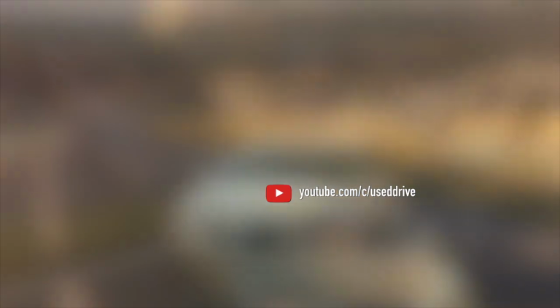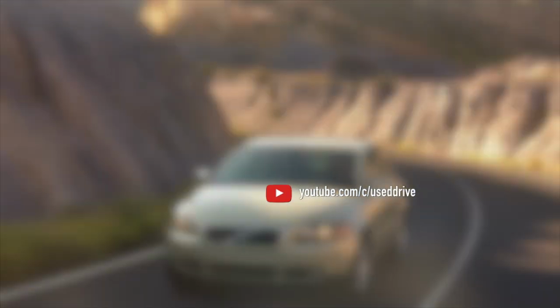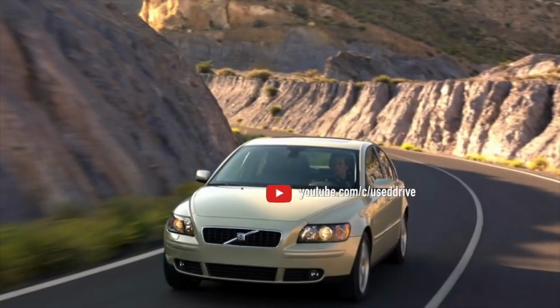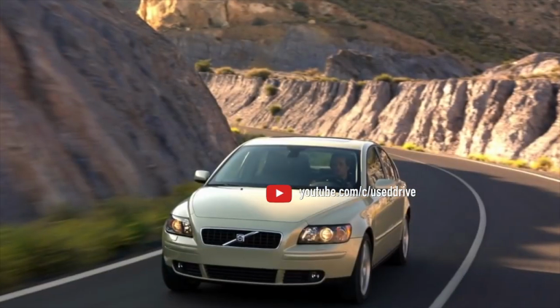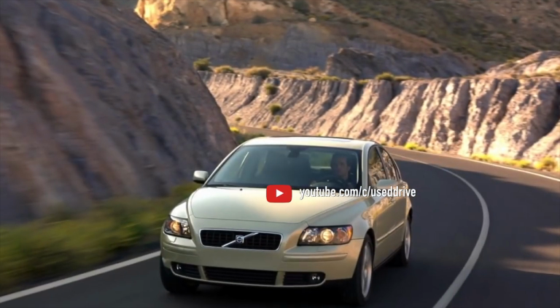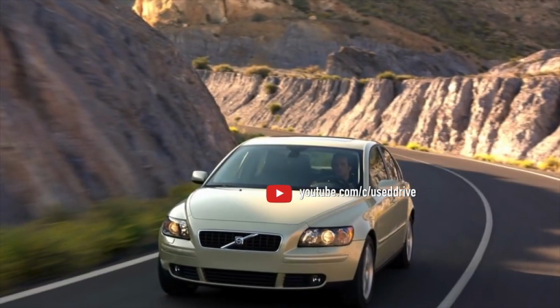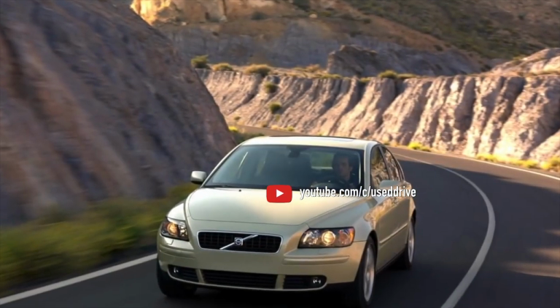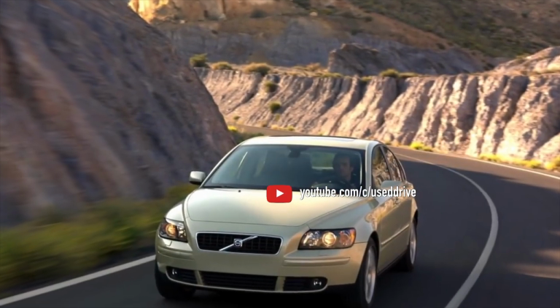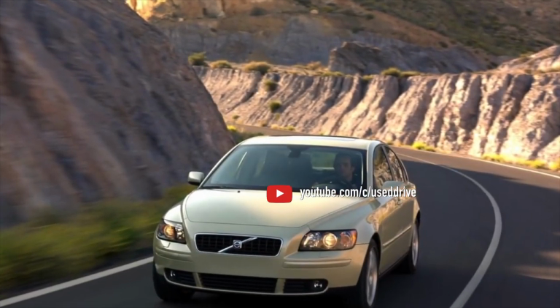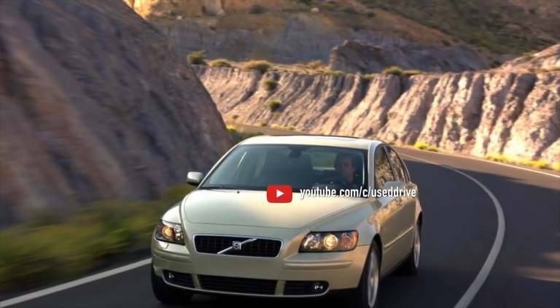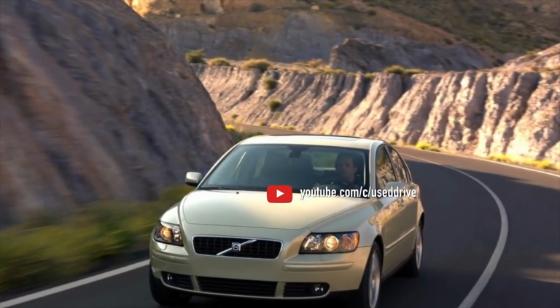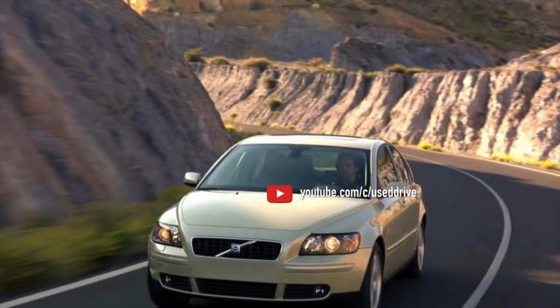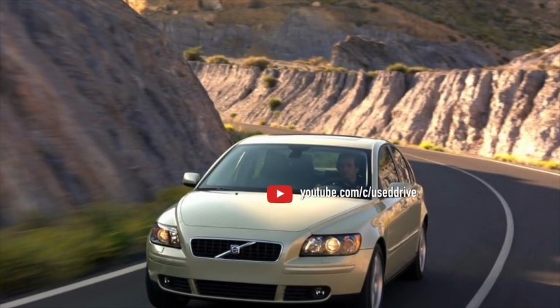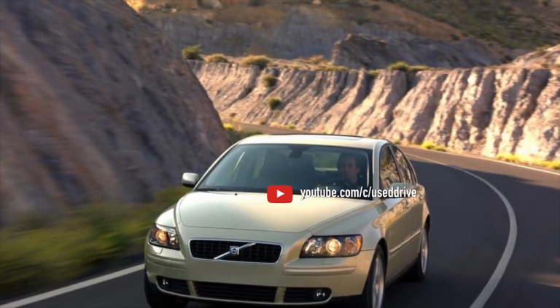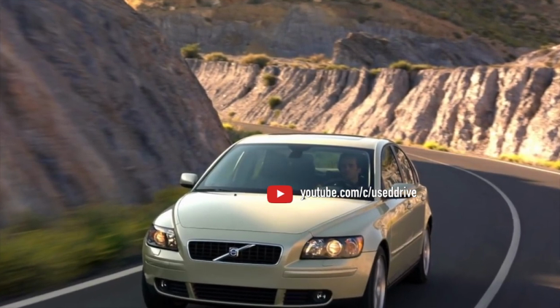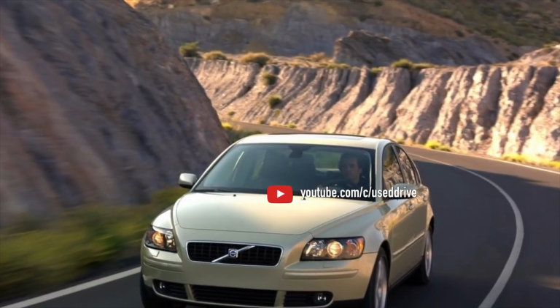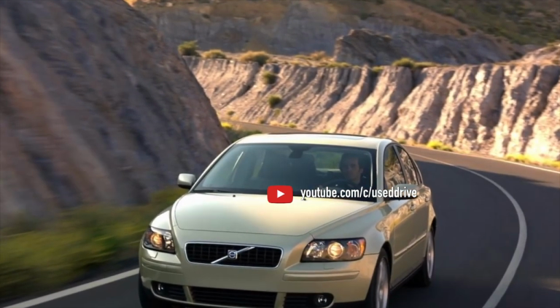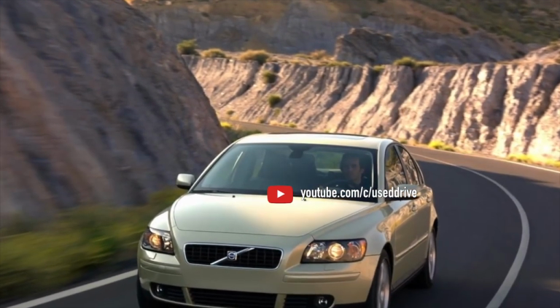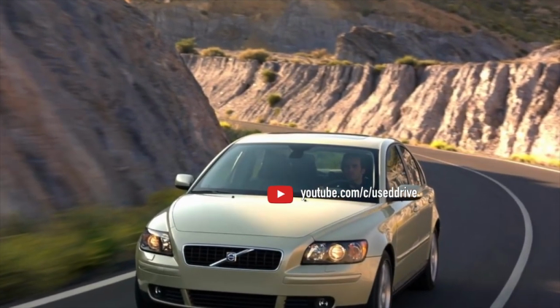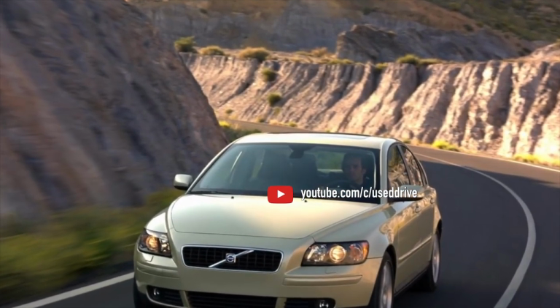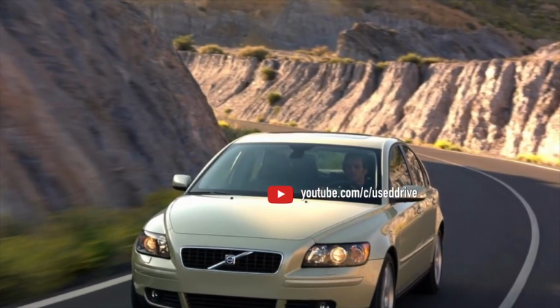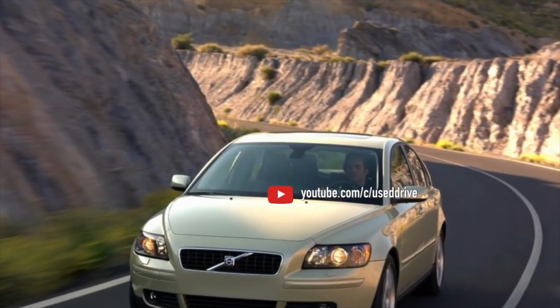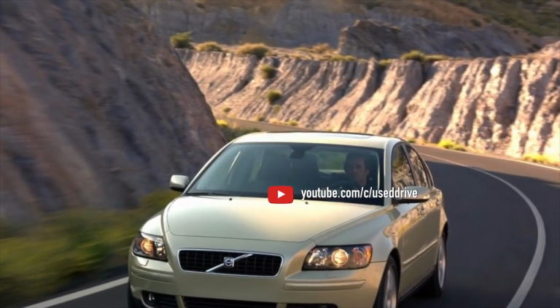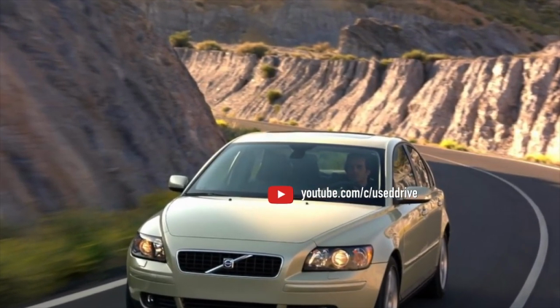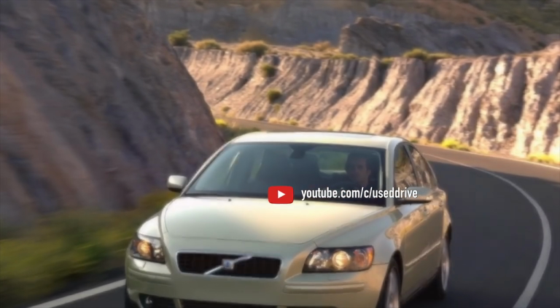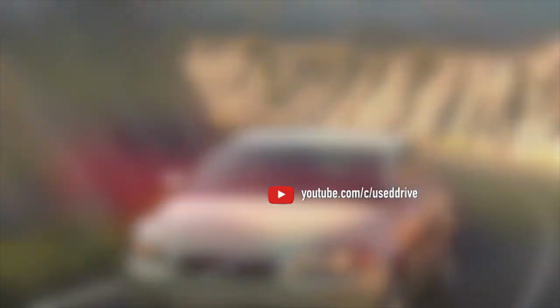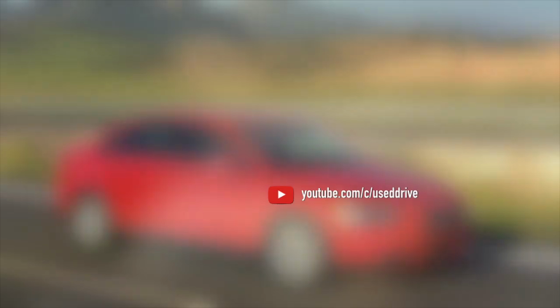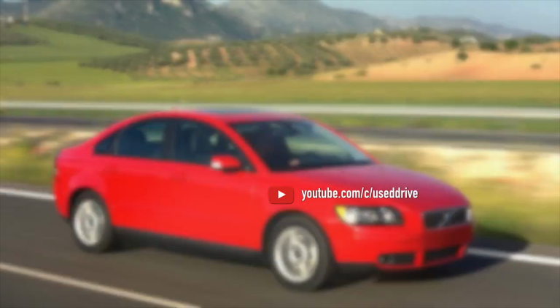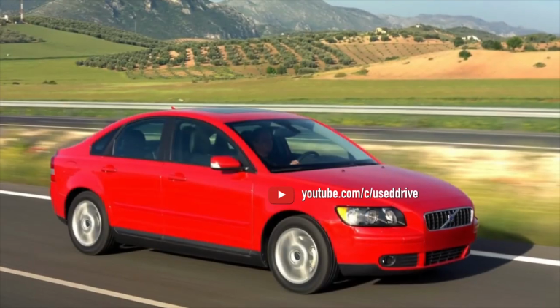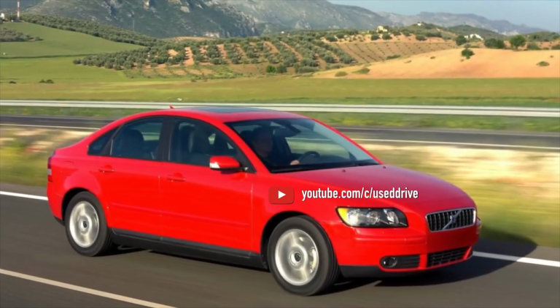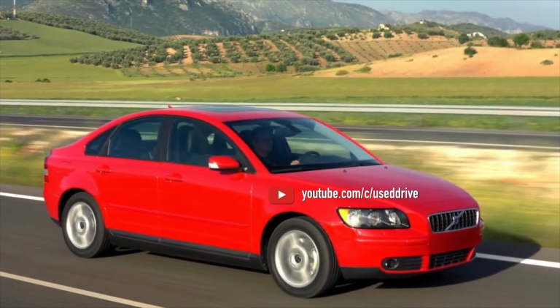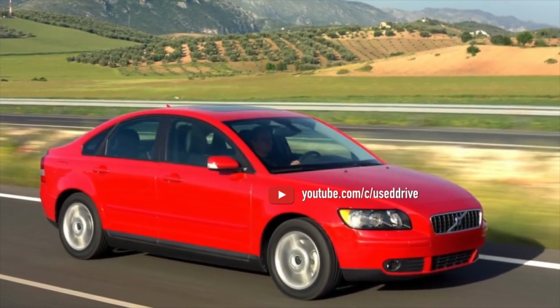On this note, the information about the problems of the Volvo S40 is exhausted. If you know more or do not agree with what you heard, I am waiting for you in the comments.